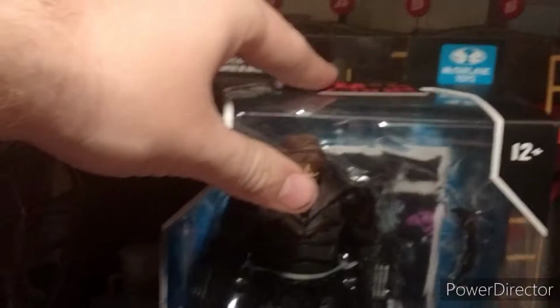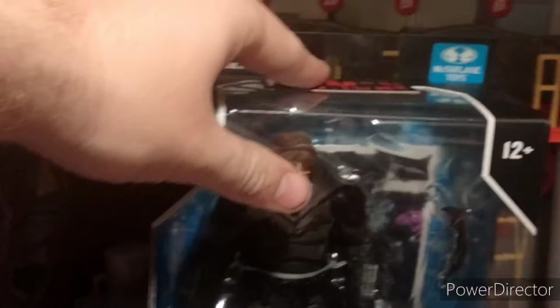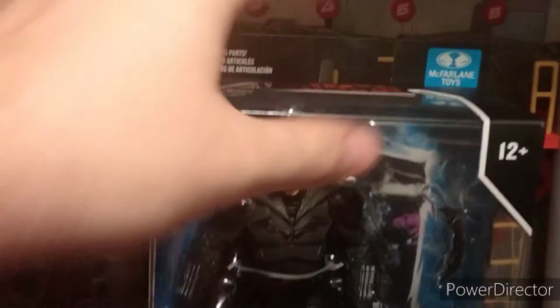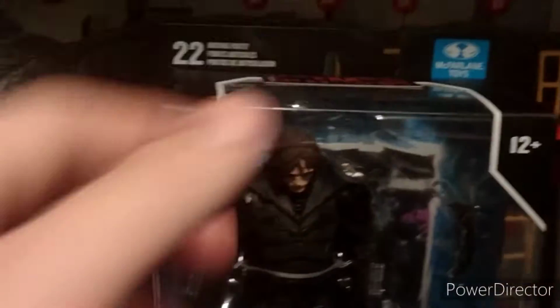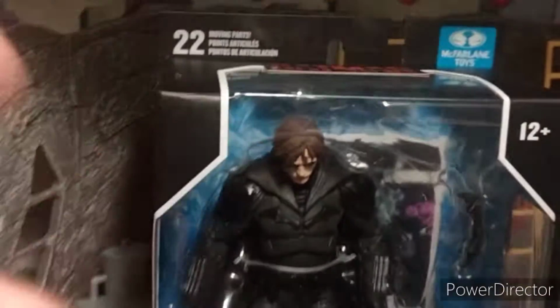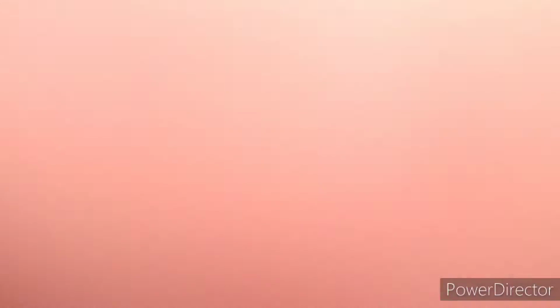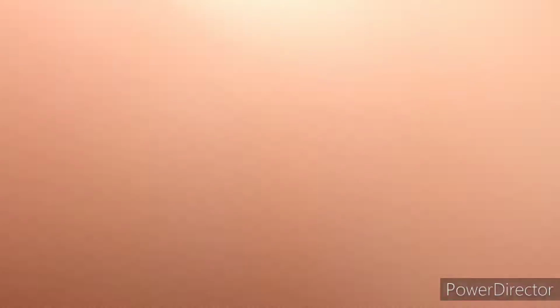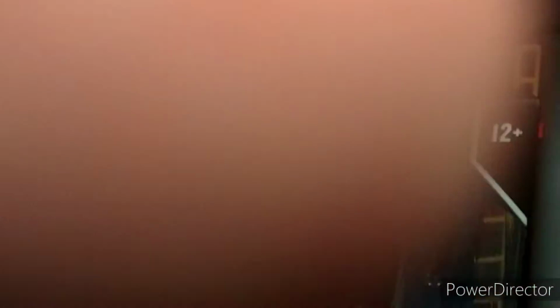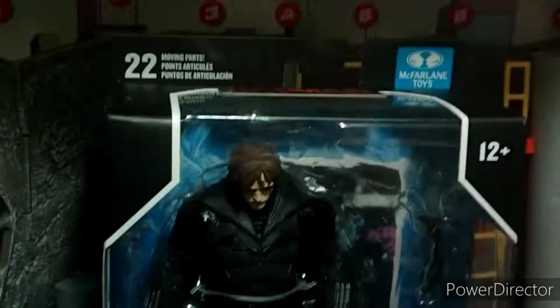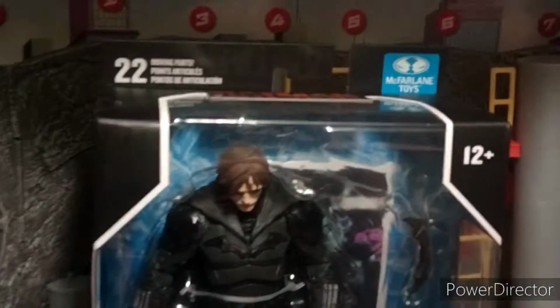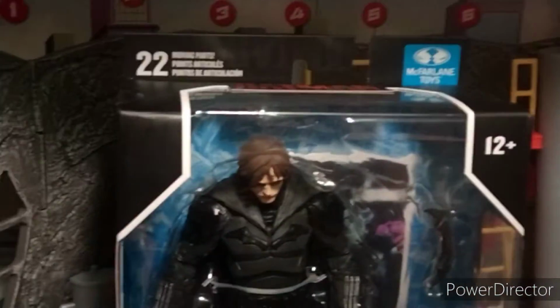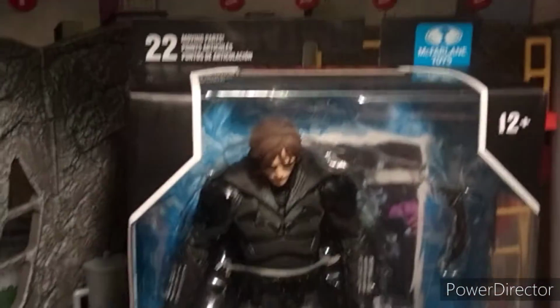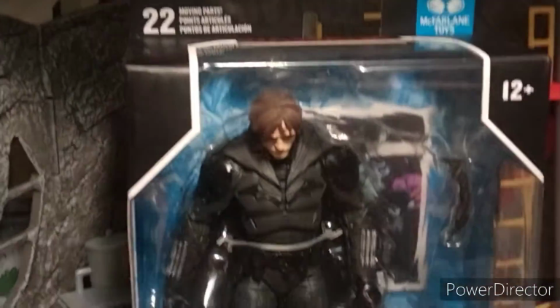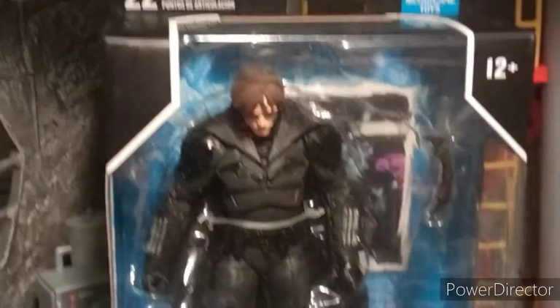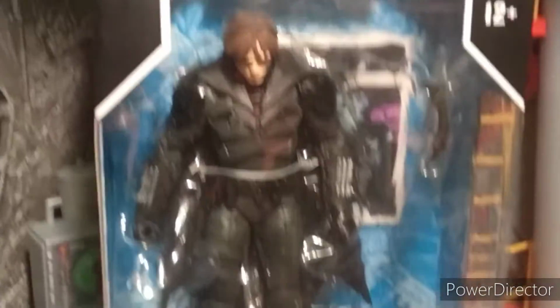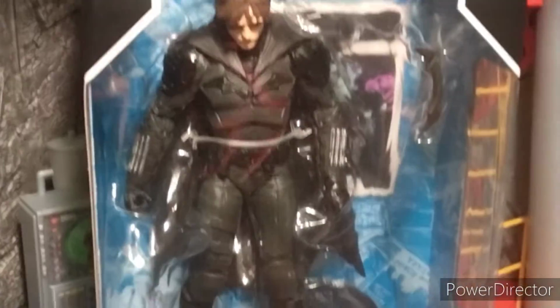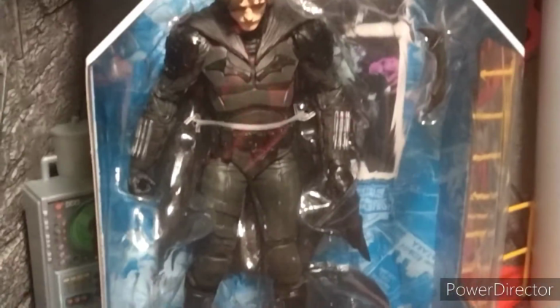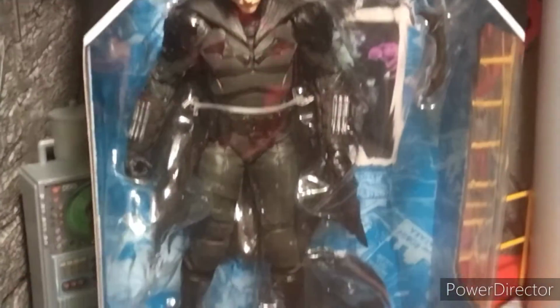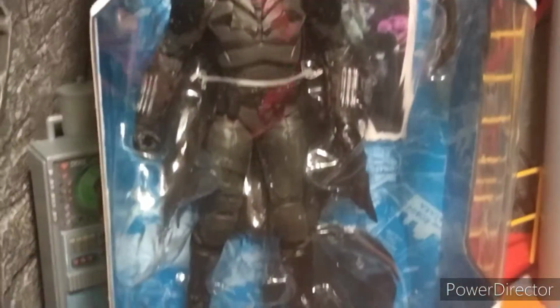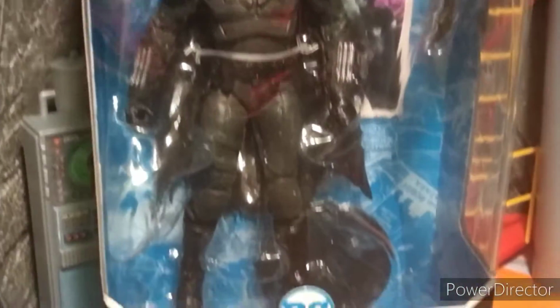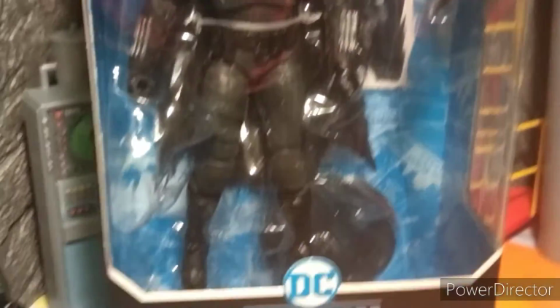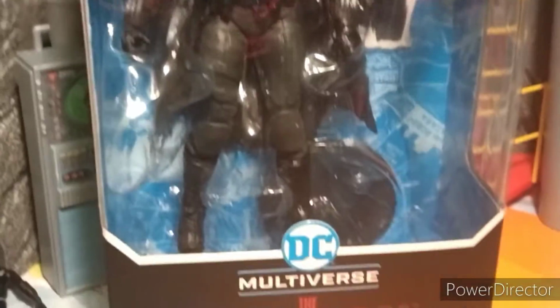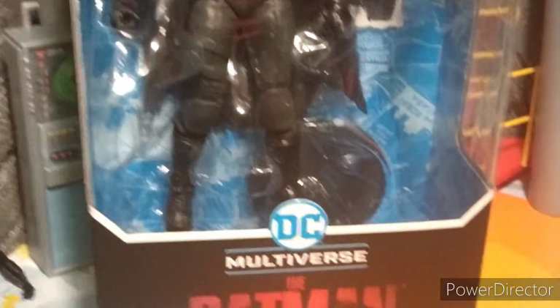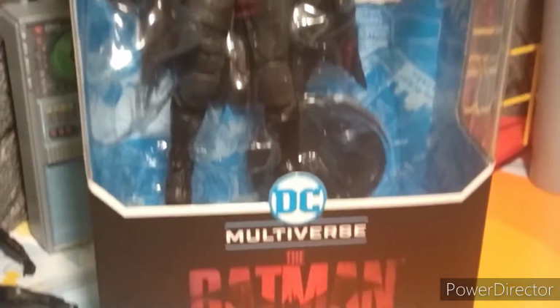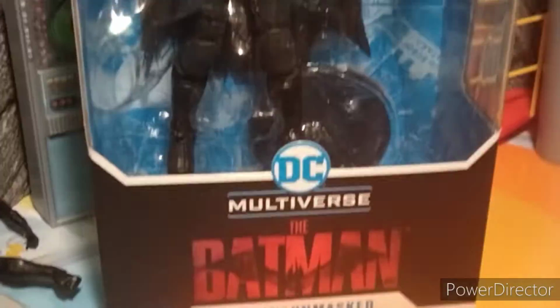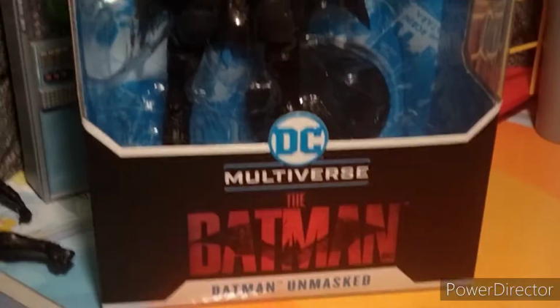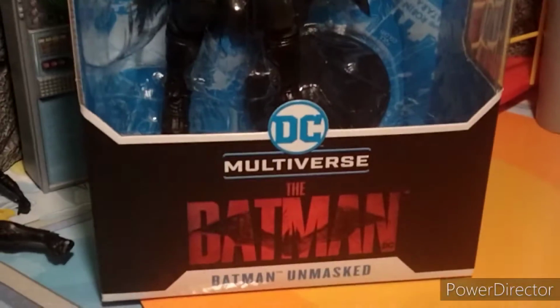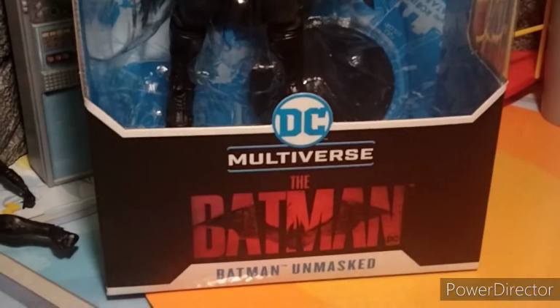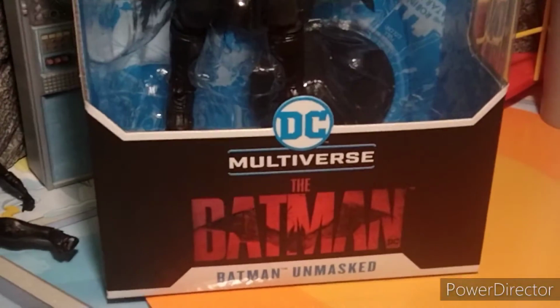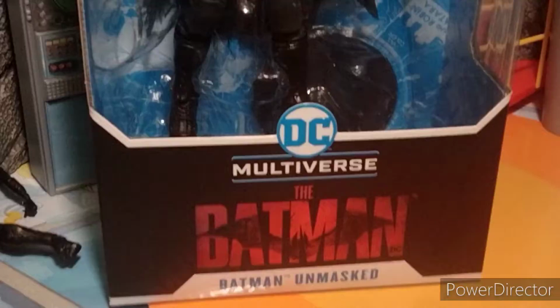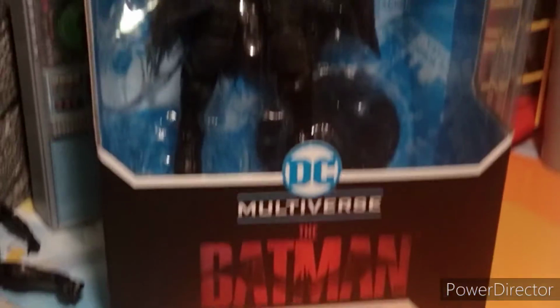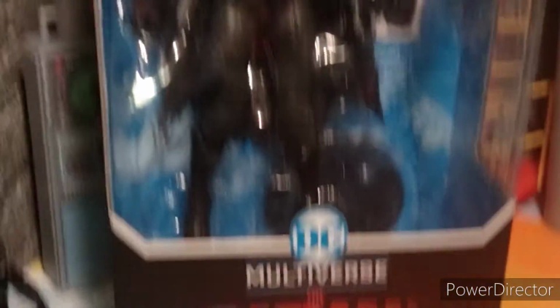Hey guys, welcome to Atari Story 7, and today I'm reviewing DC Multiverse Unmasked Batman from the Batman movies.